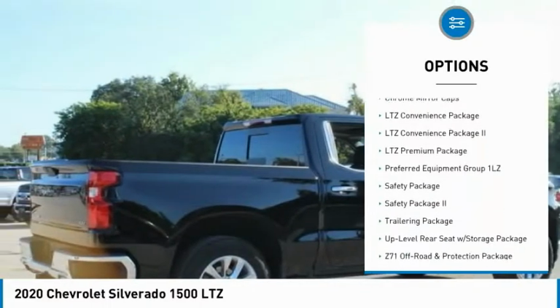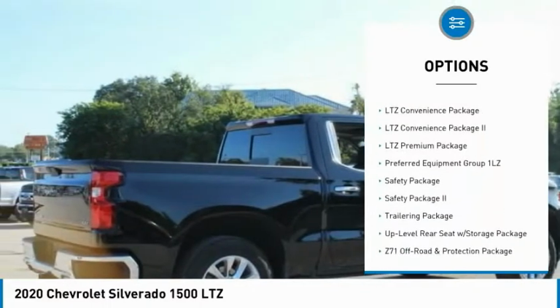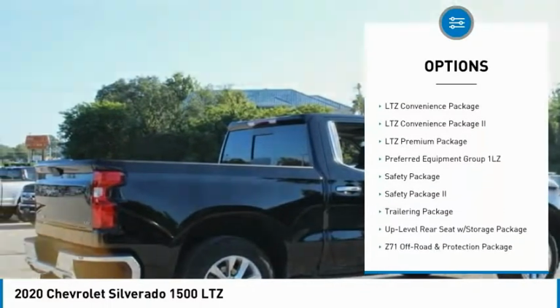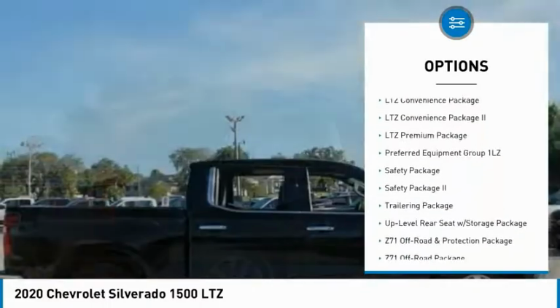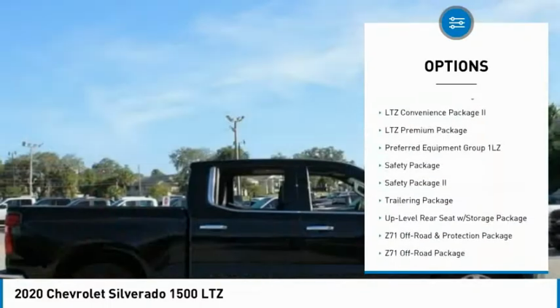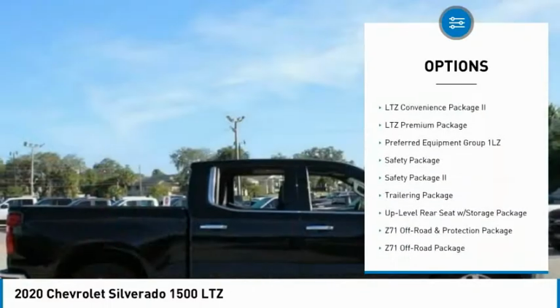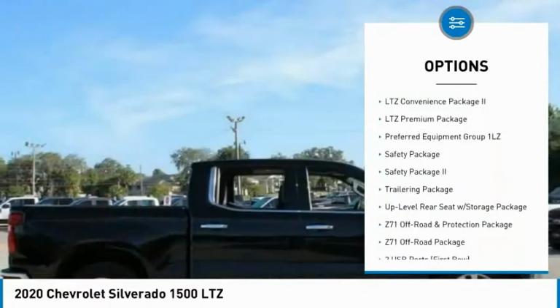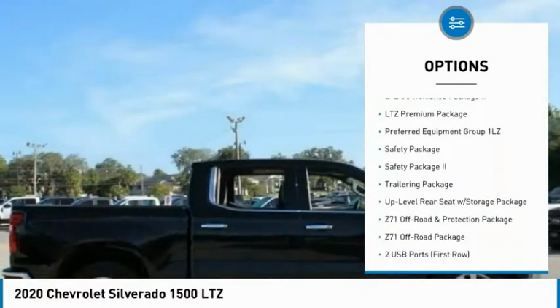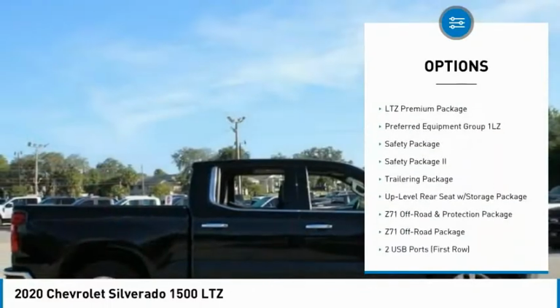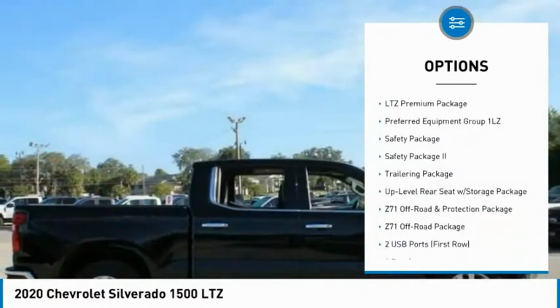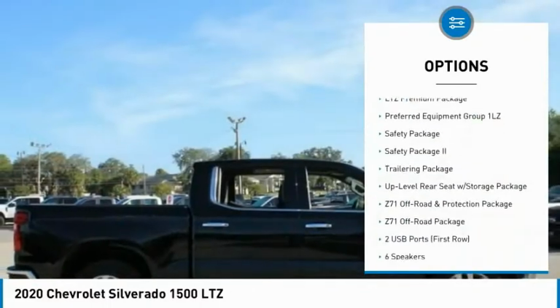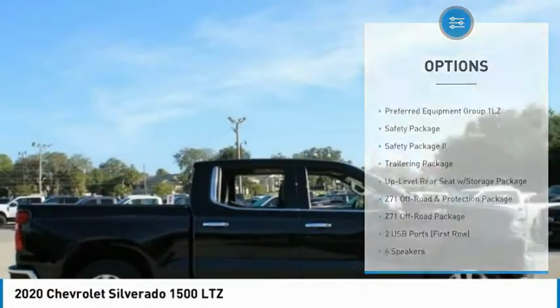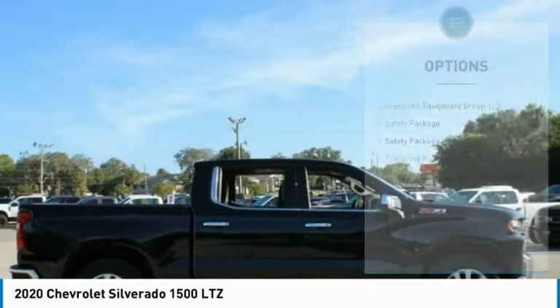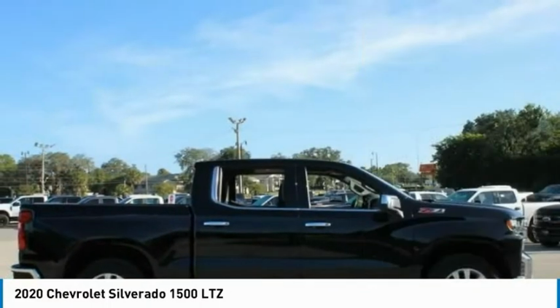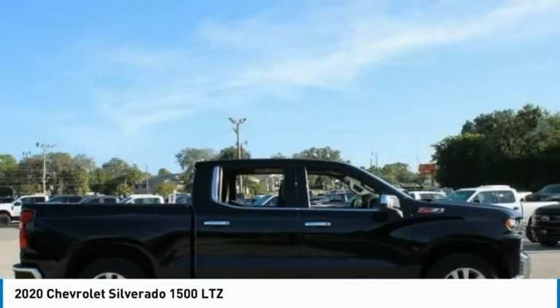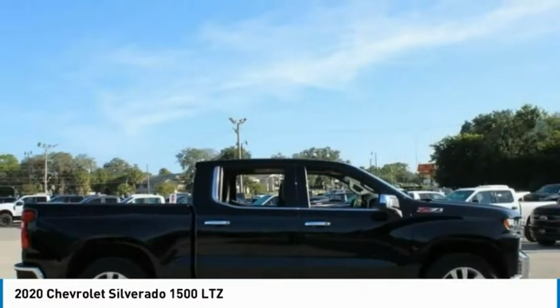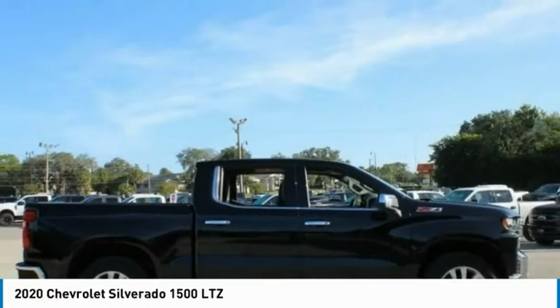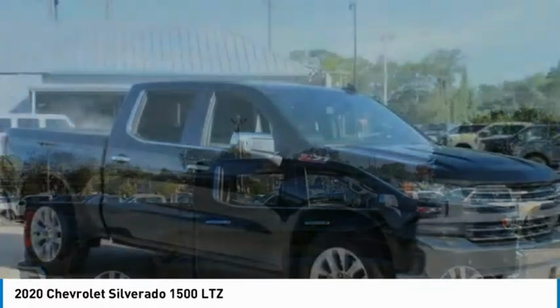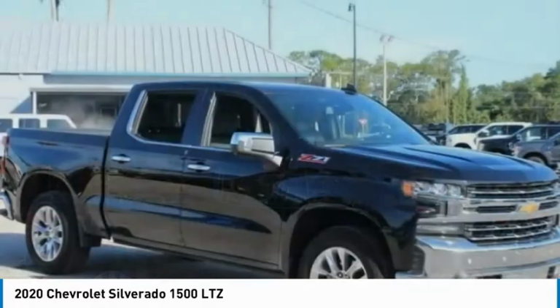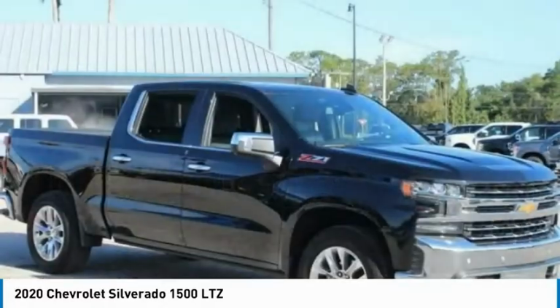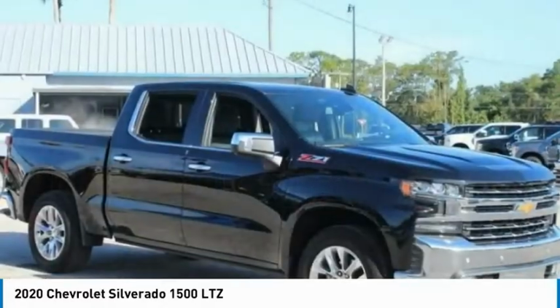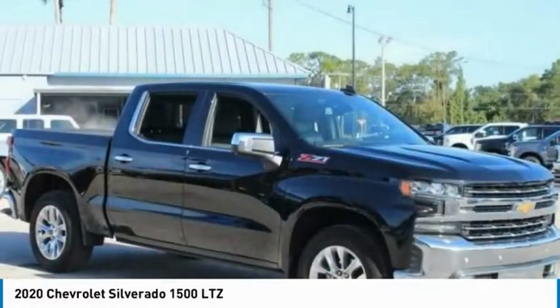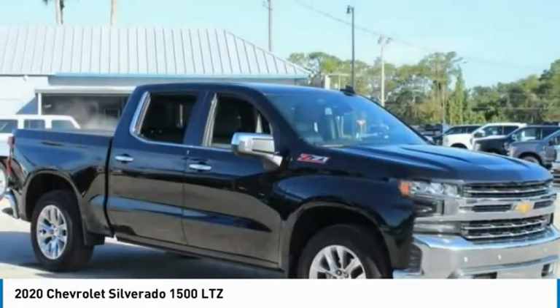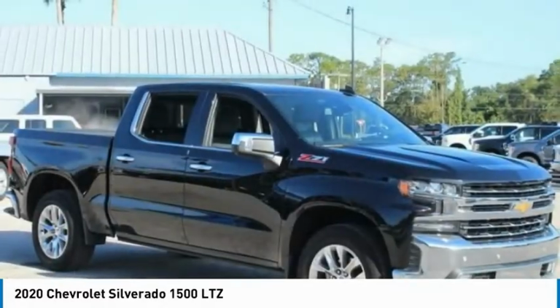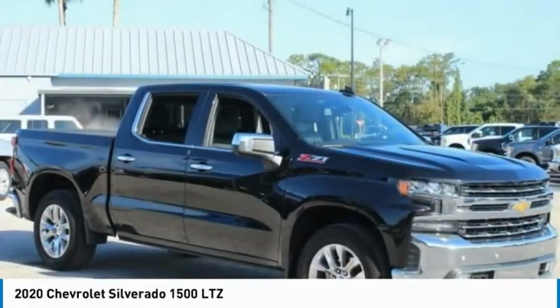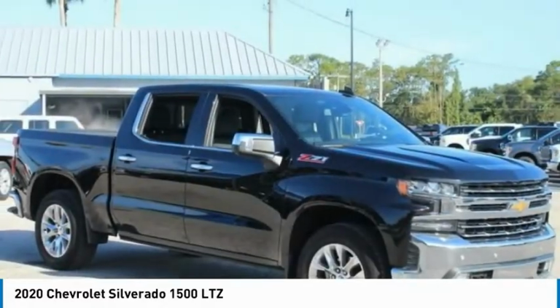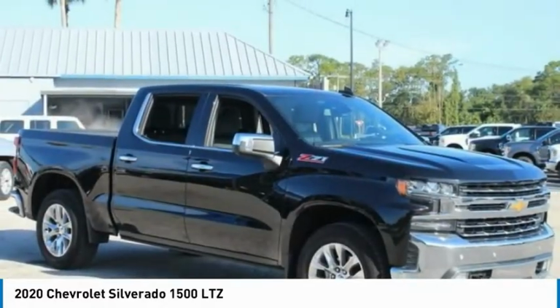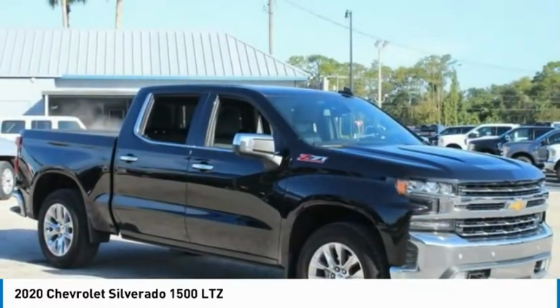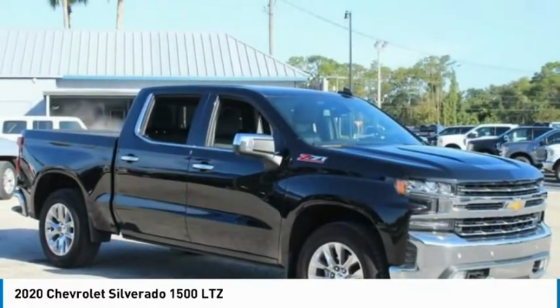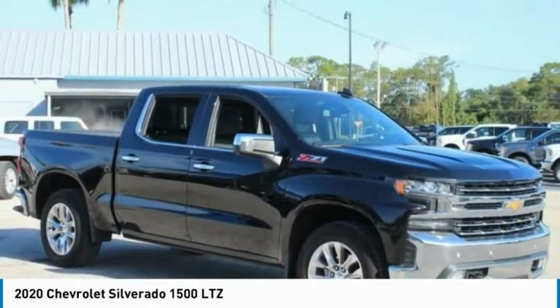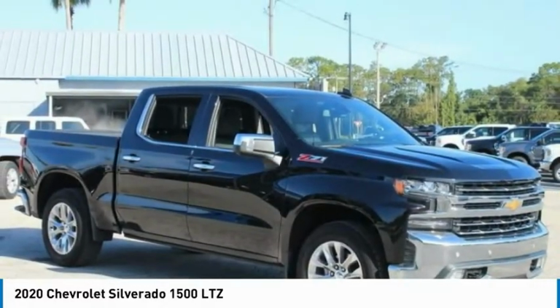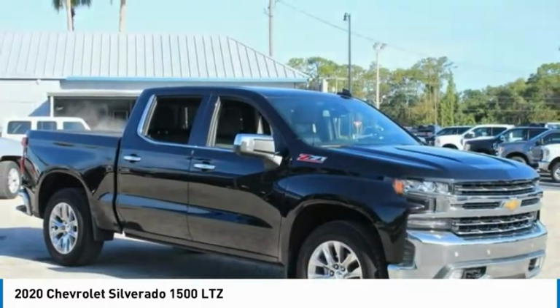Rear step bumper, remote keyless entry, fog lights, power tailgate, chrome mirror caps.